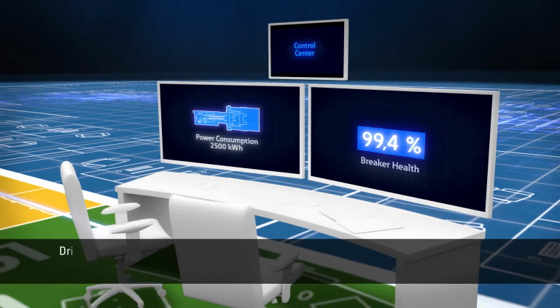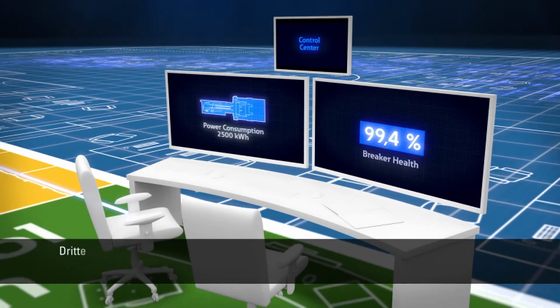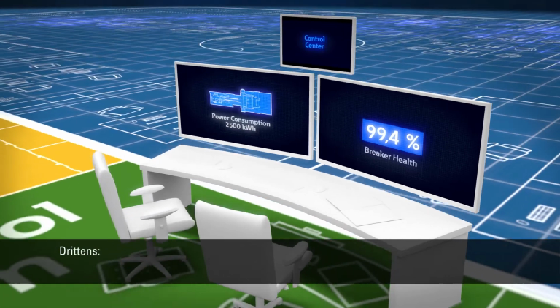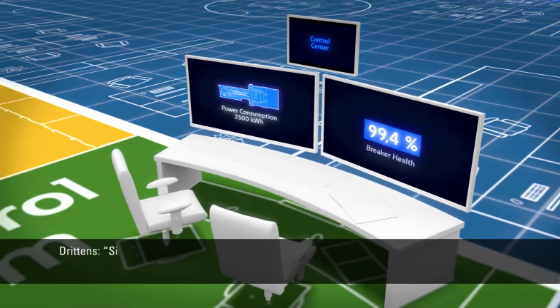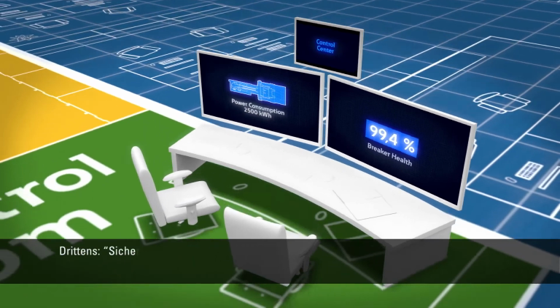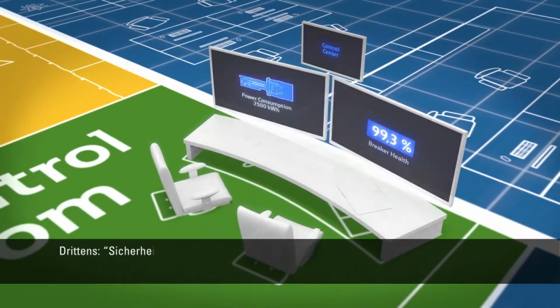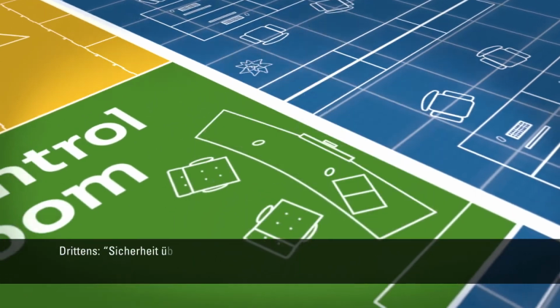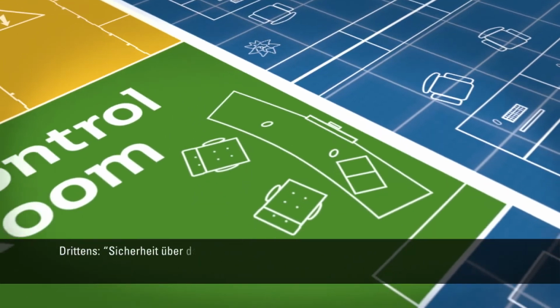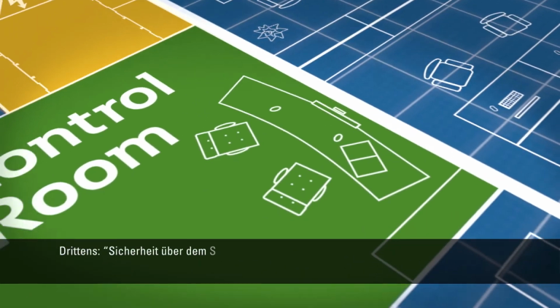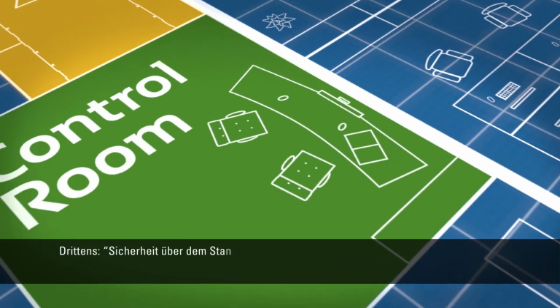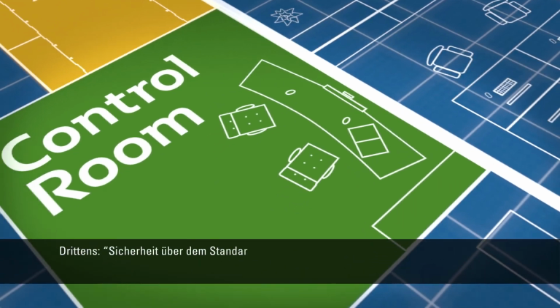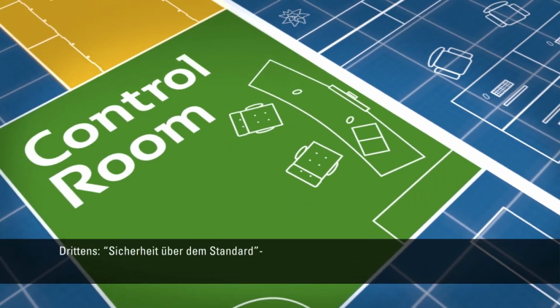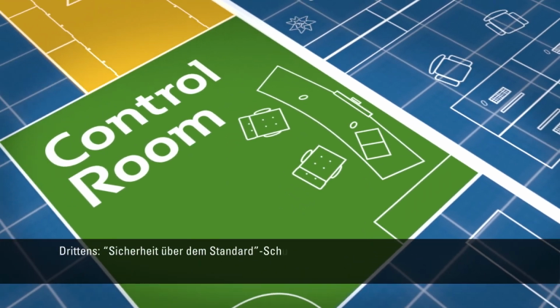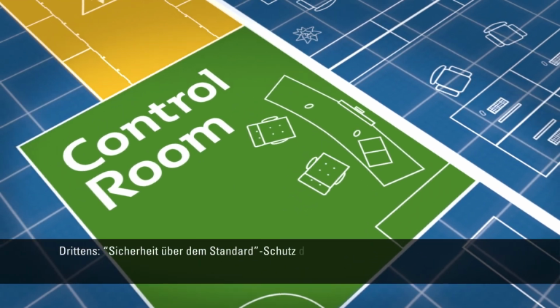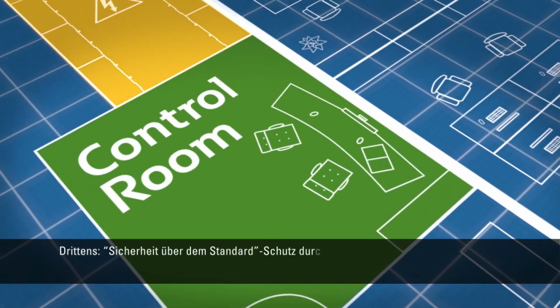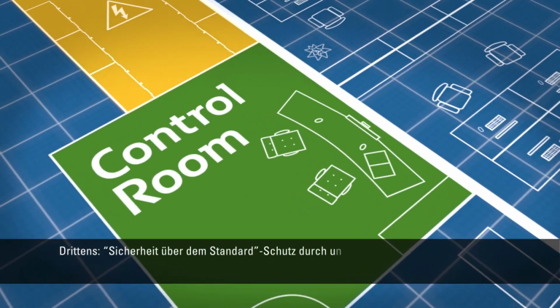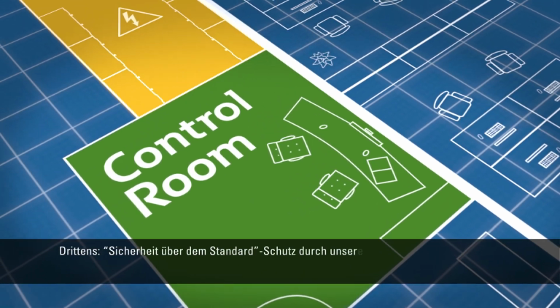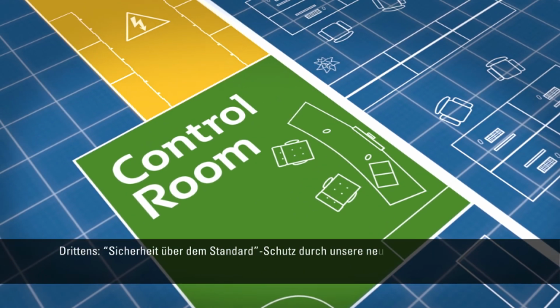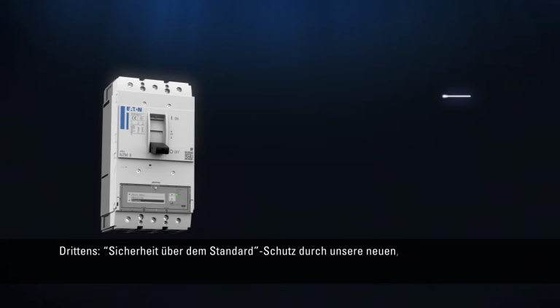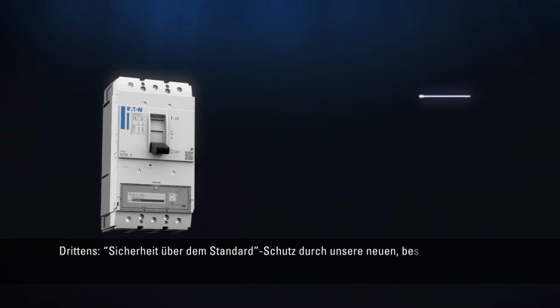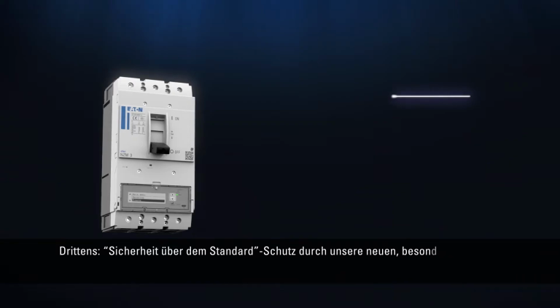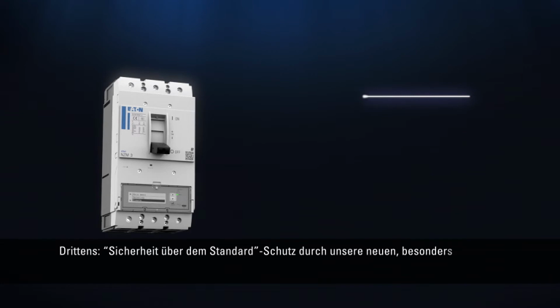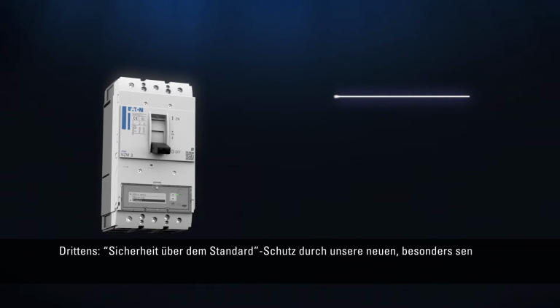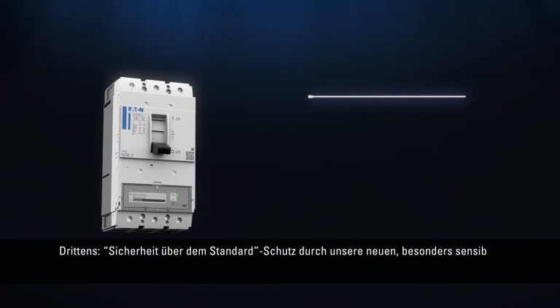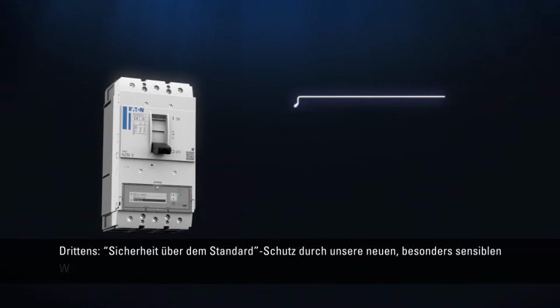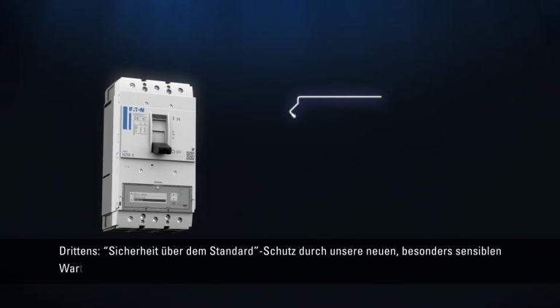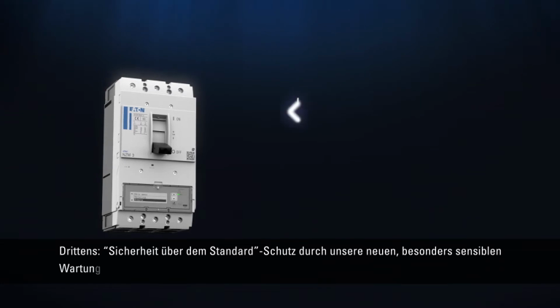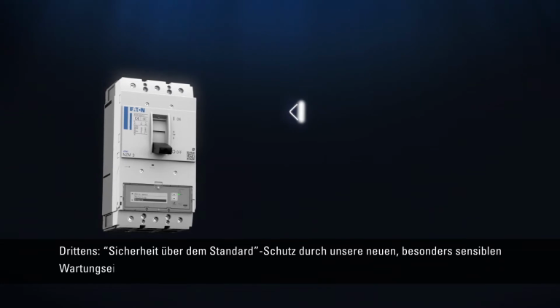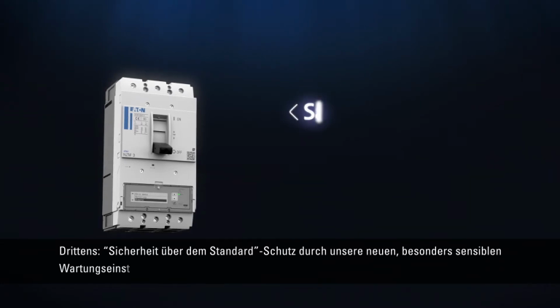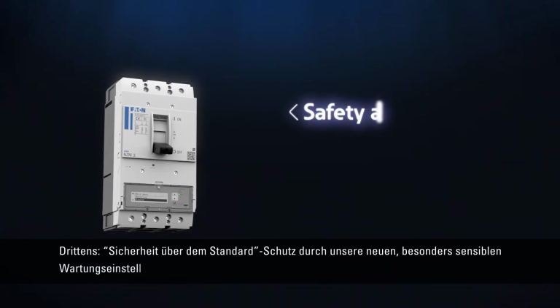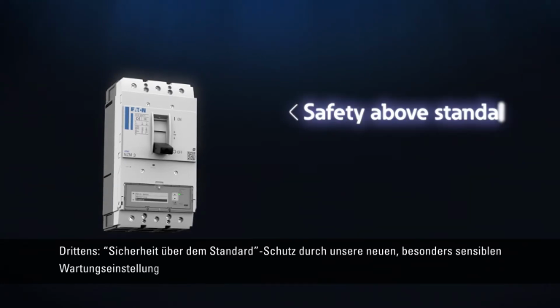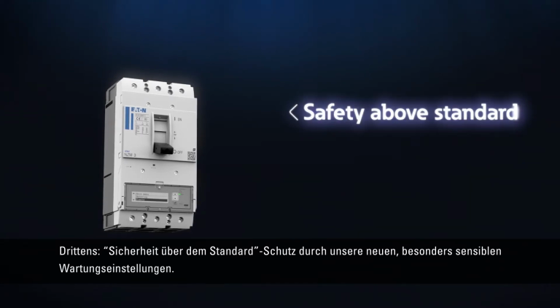Third, safety above standard protection offered by our new particularly sensitive maintenance settings.